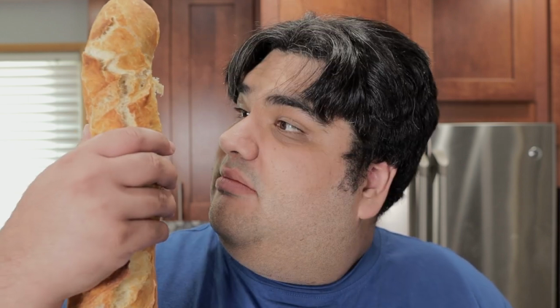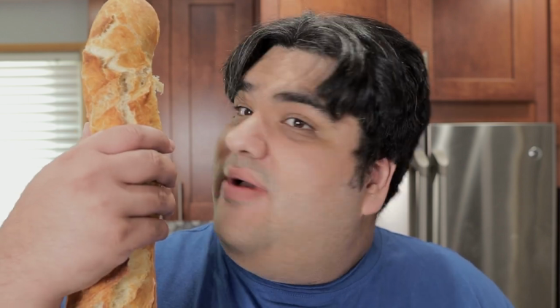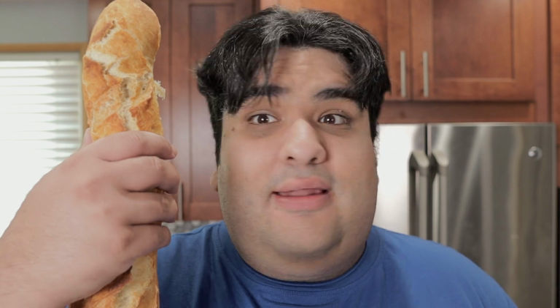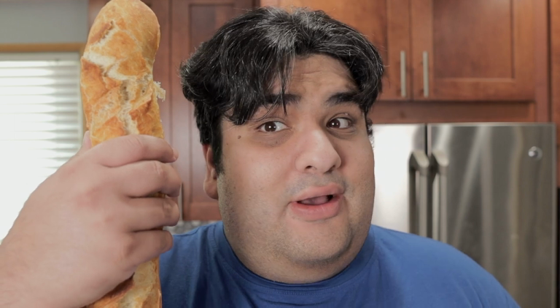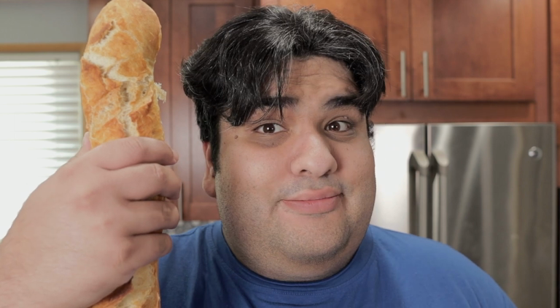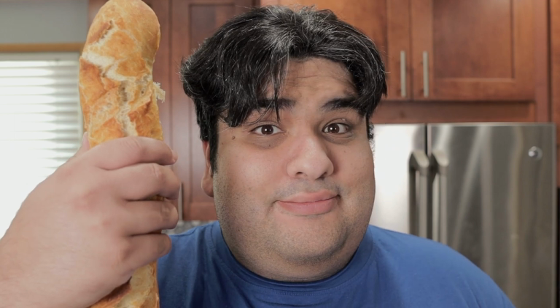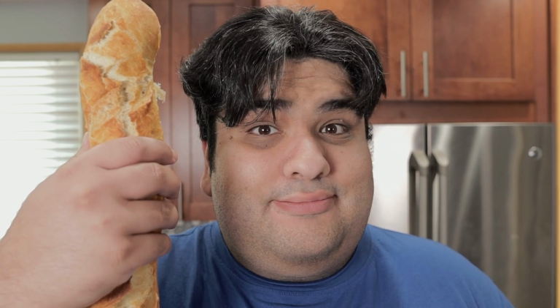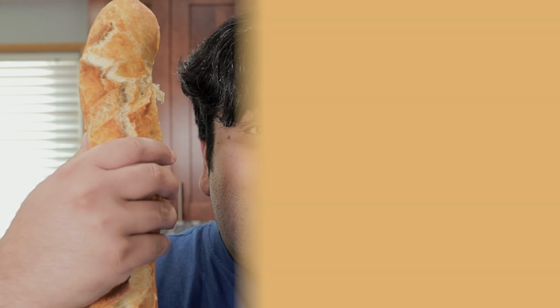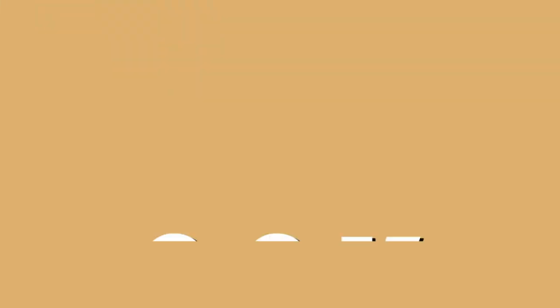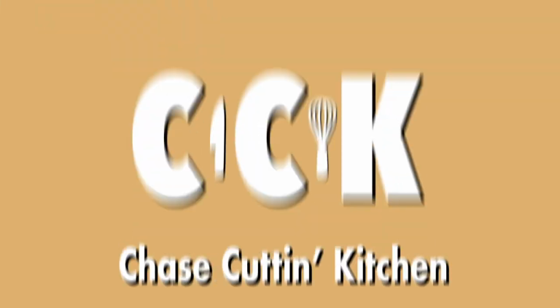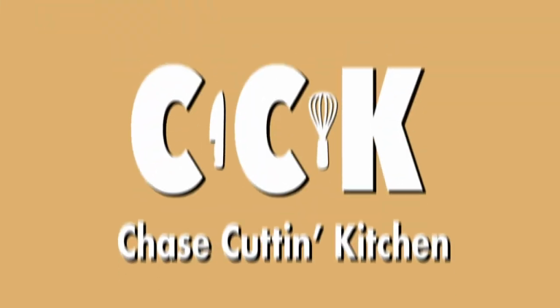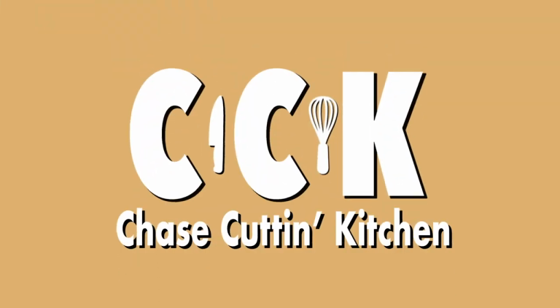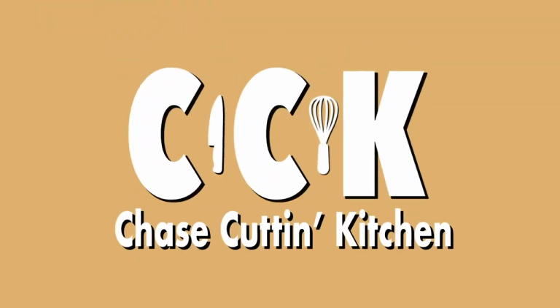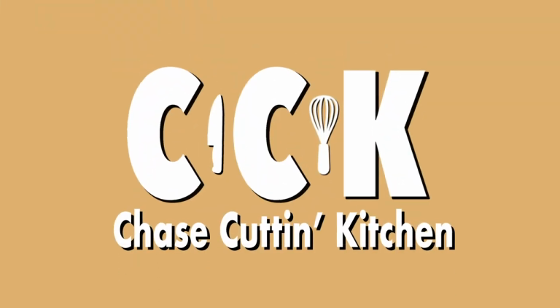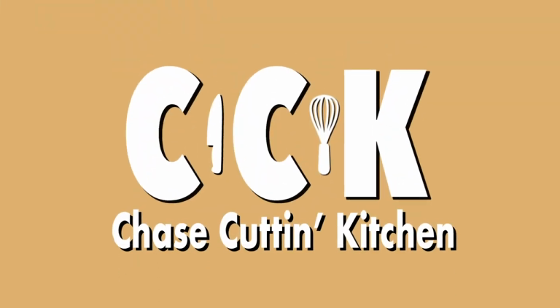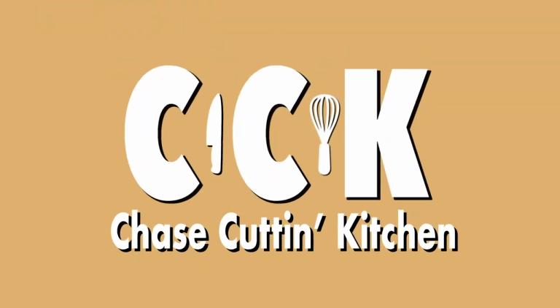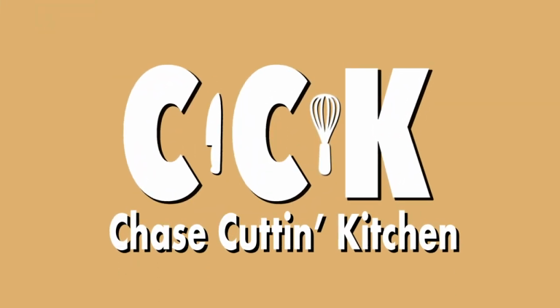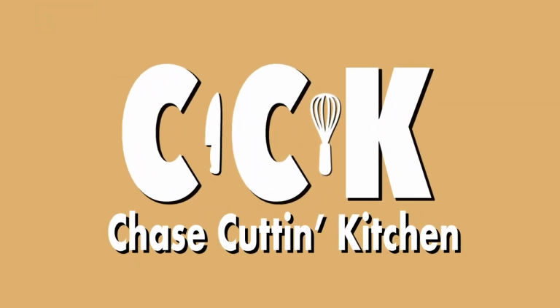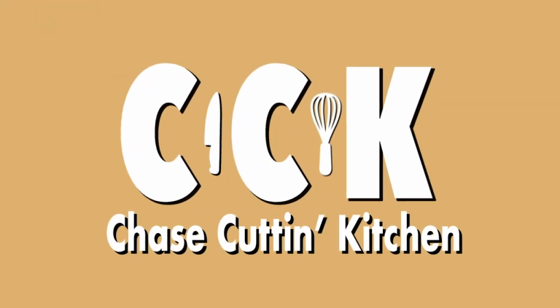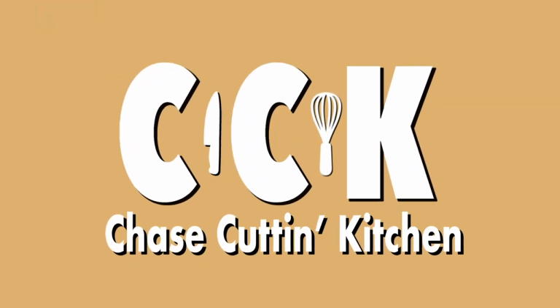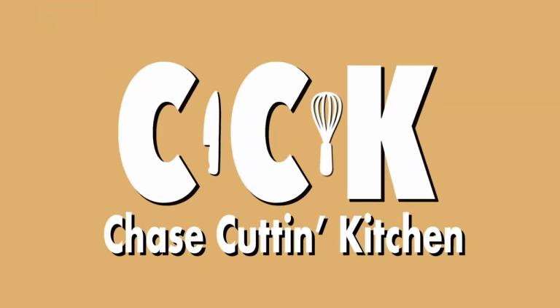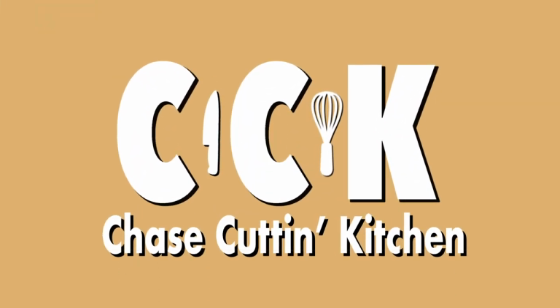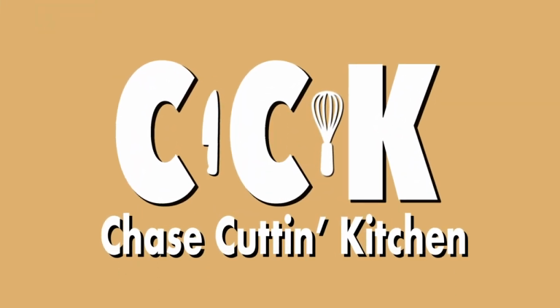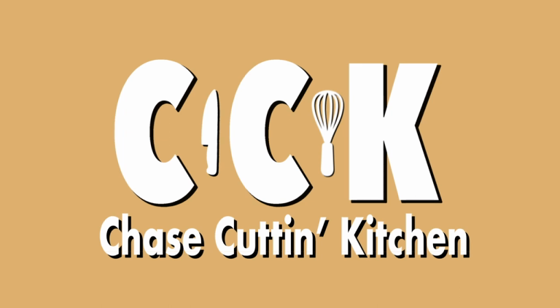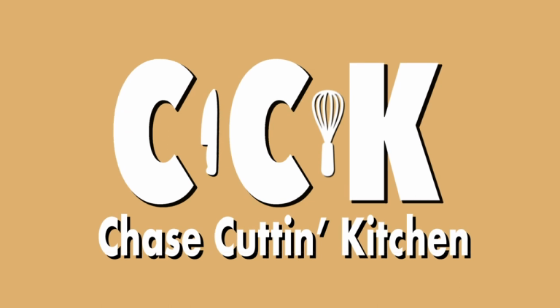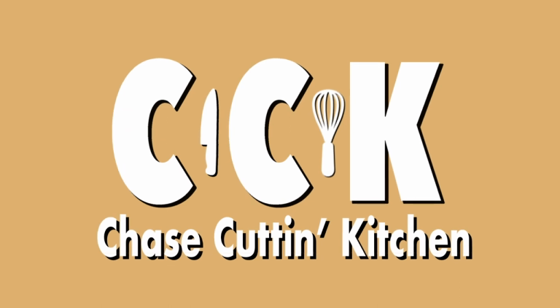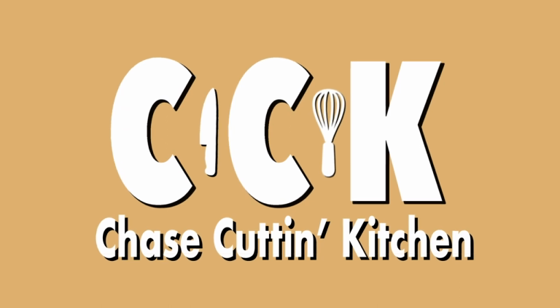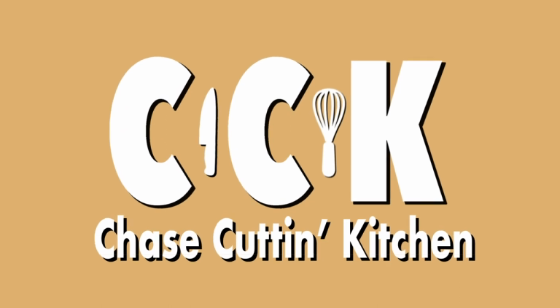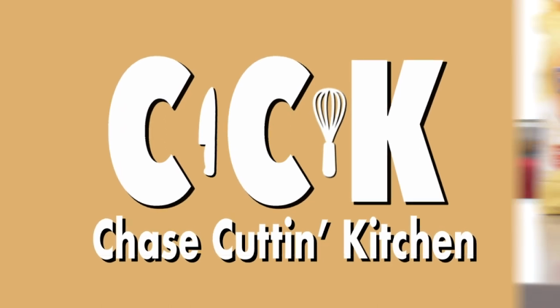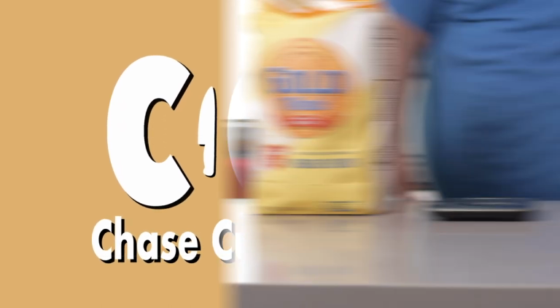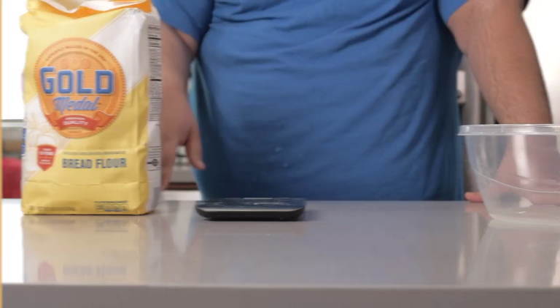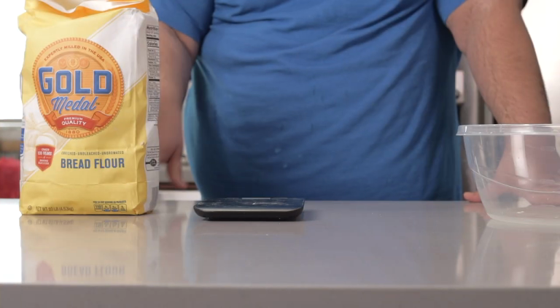Oh hey, look! Now then, our baguette beginnings start with bread flour.